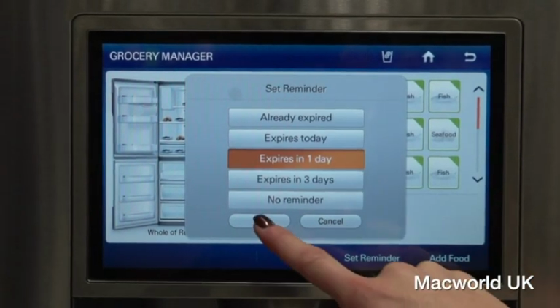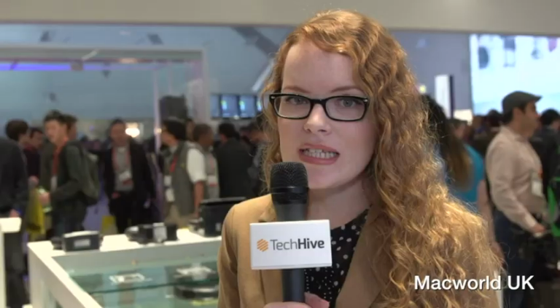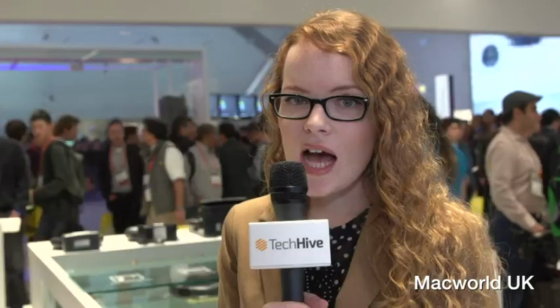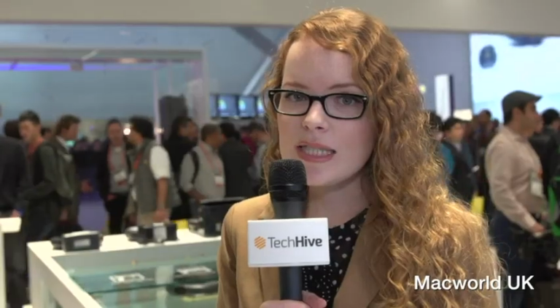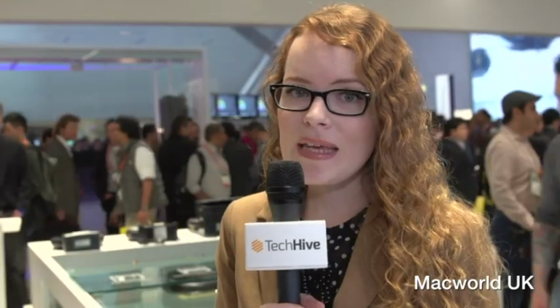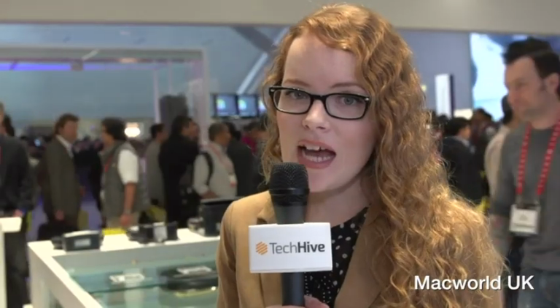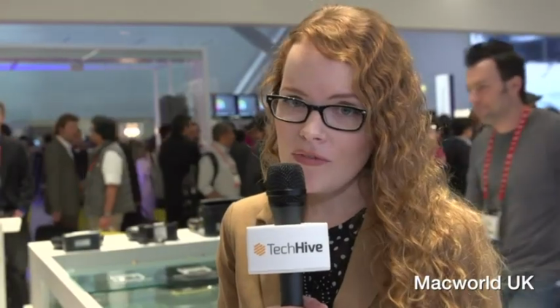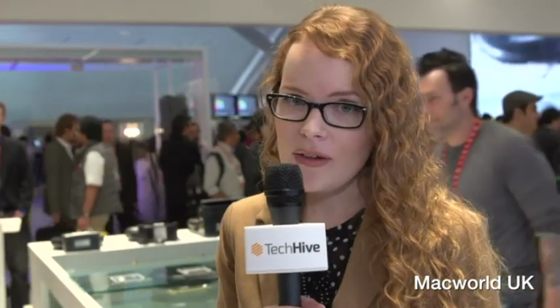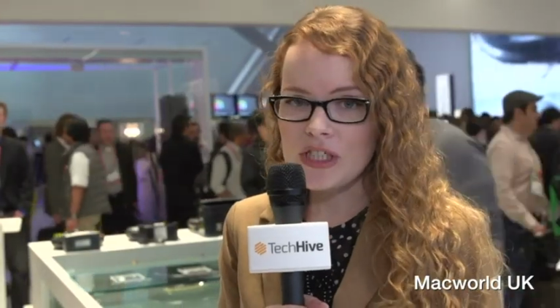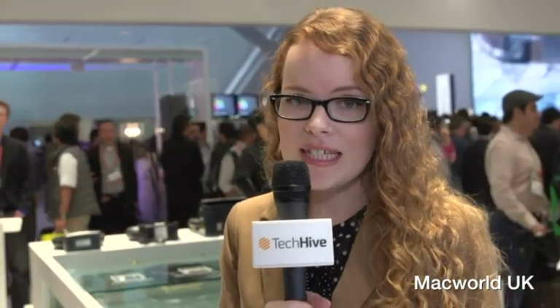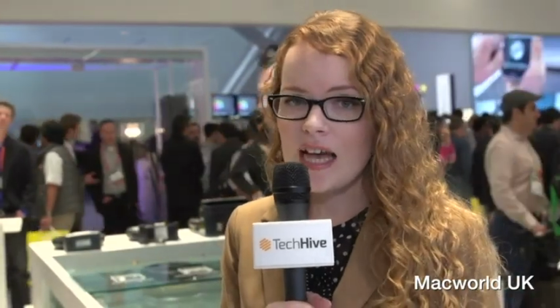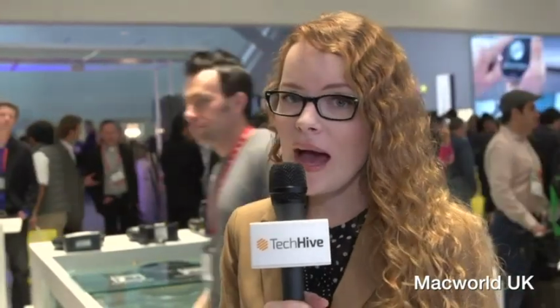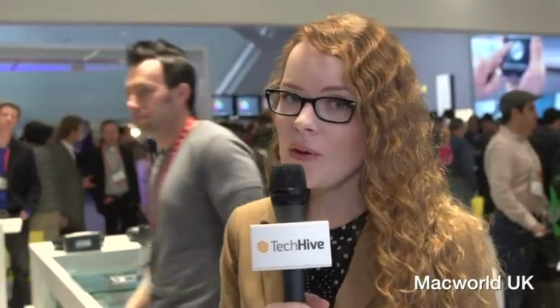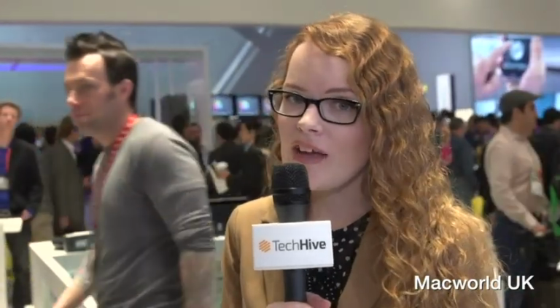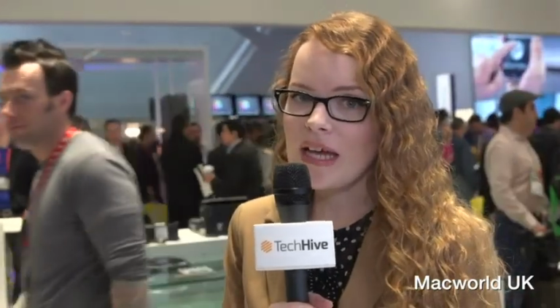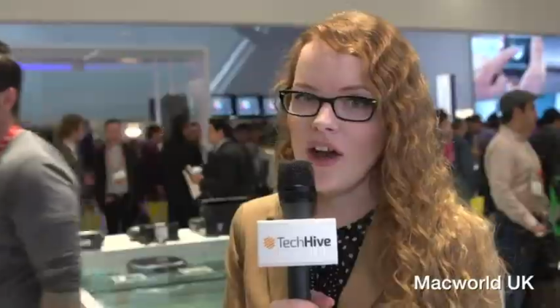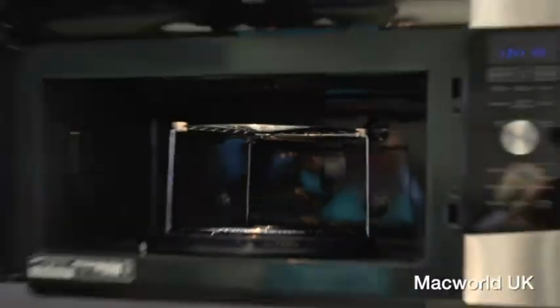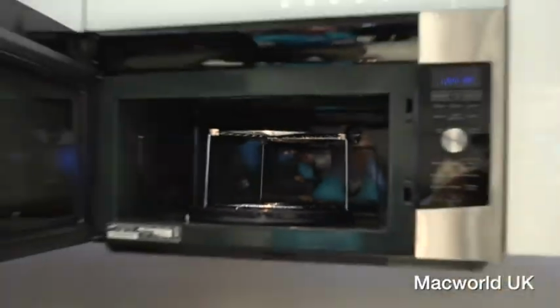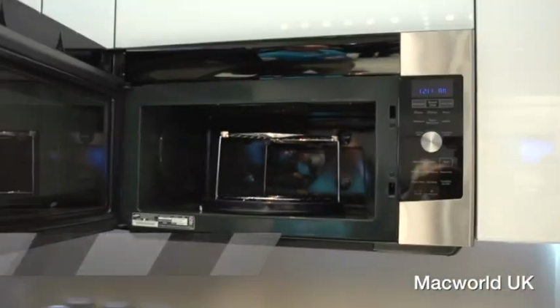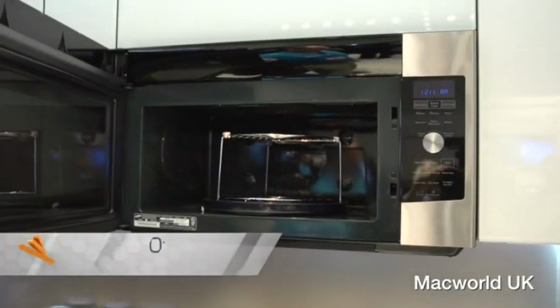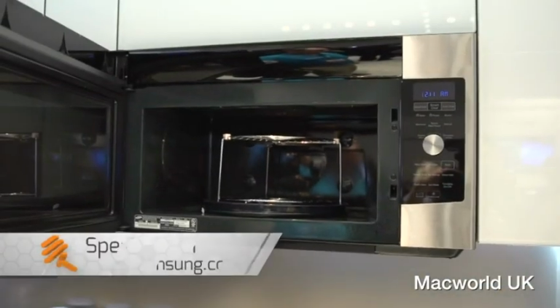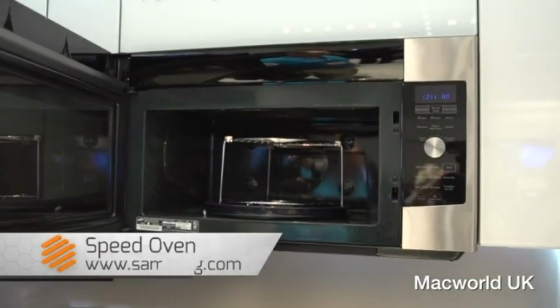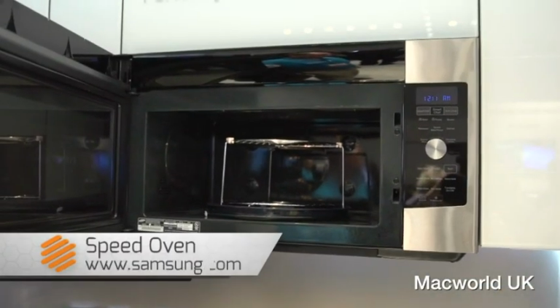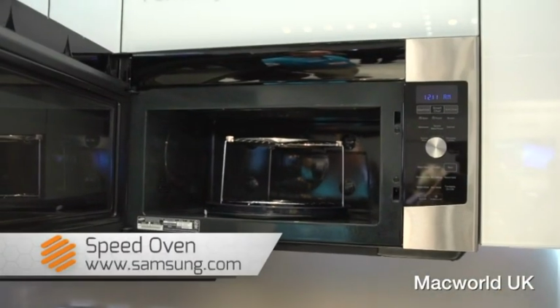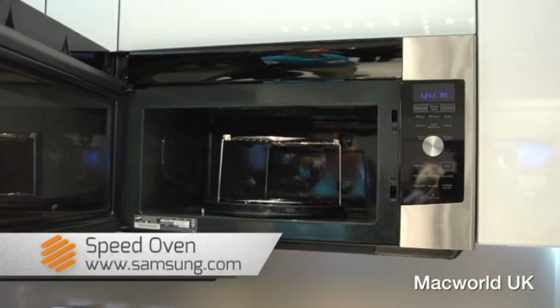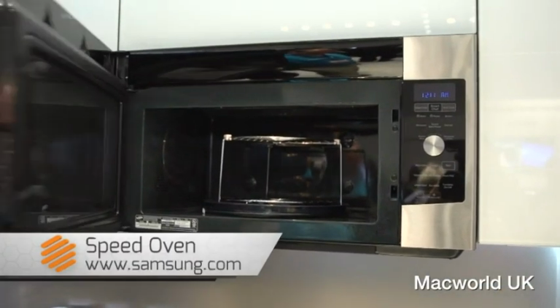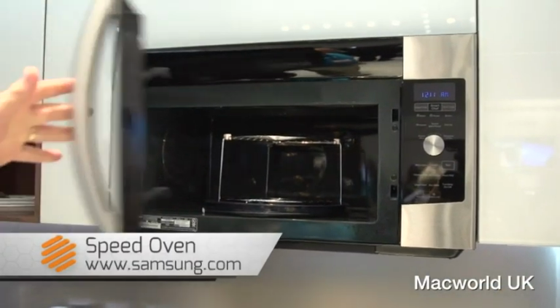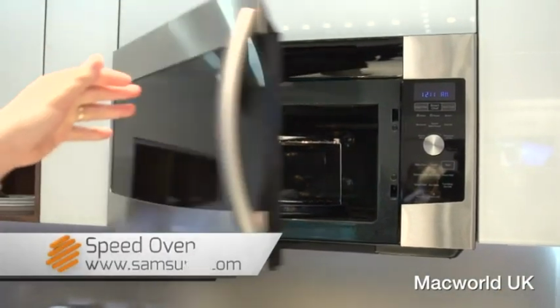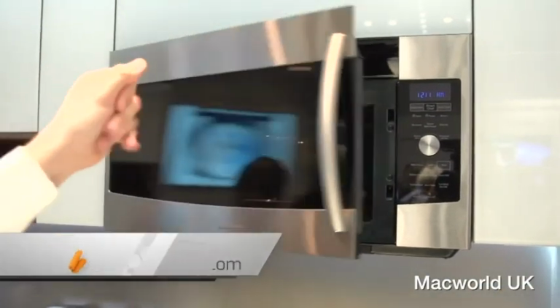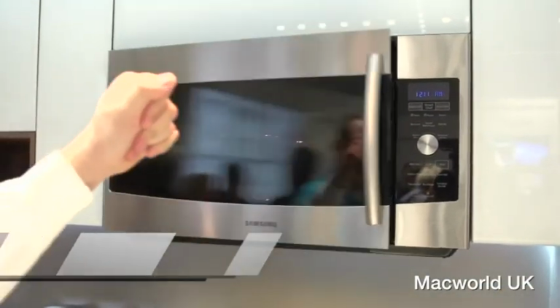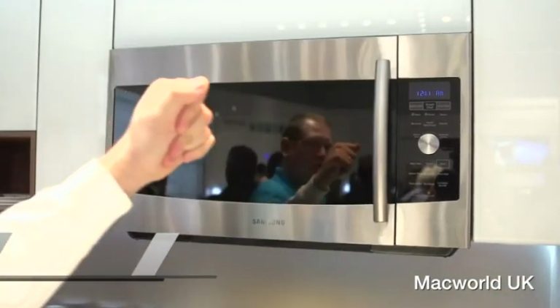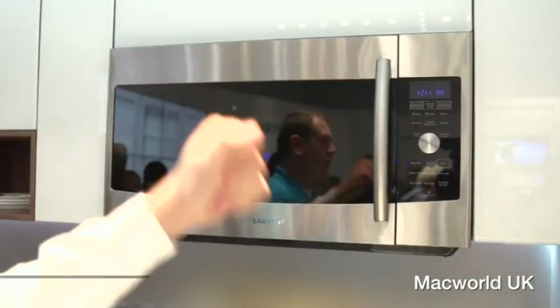Then we saw a speed oven, which looks like a microwave, but can also act as a broiler, an oven, and a toaster.